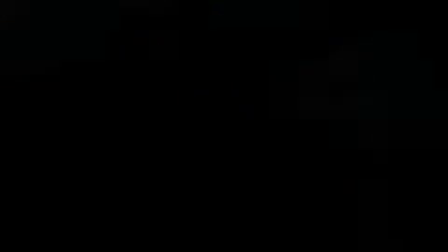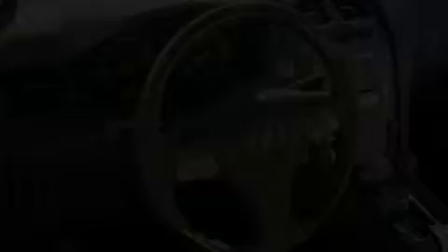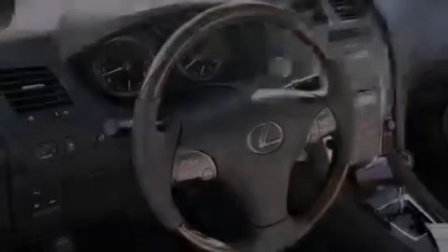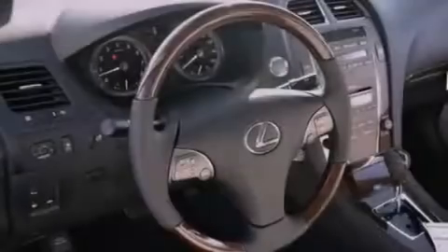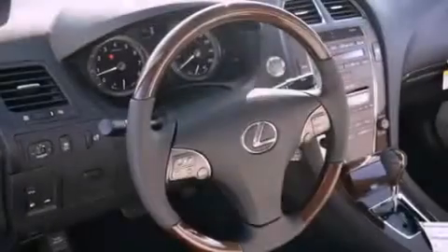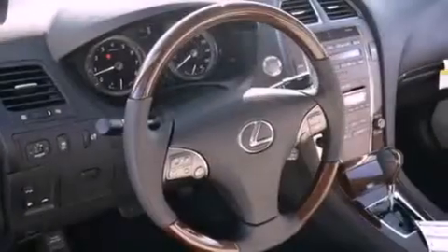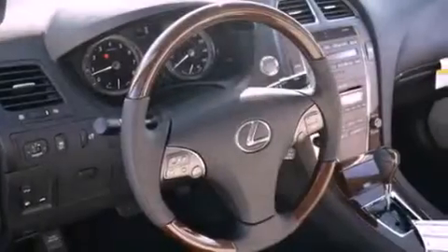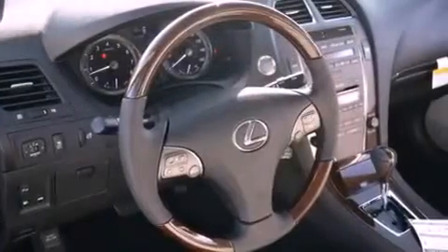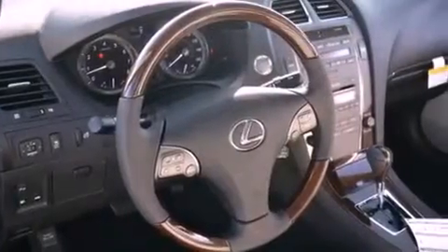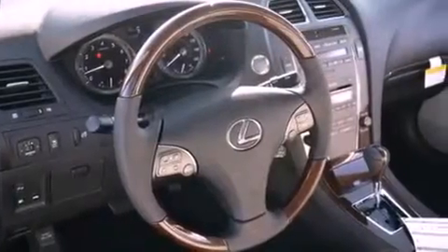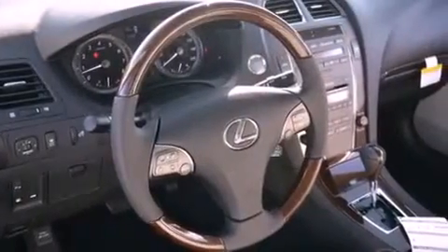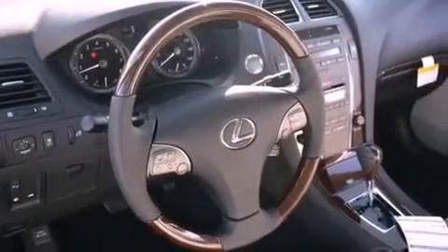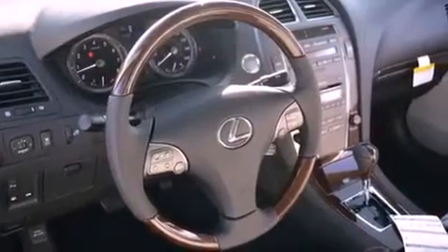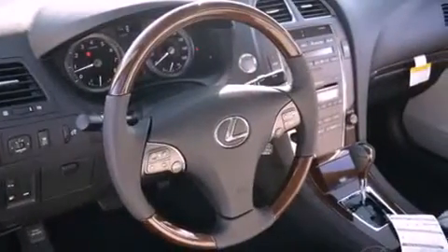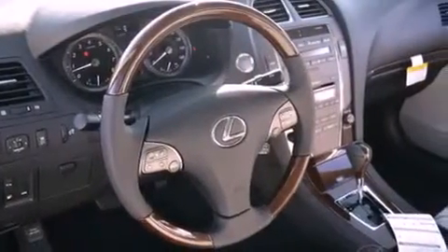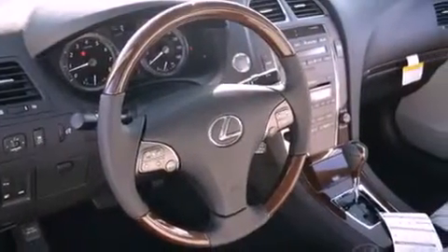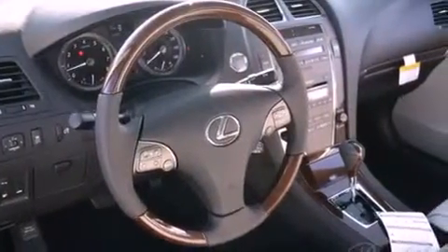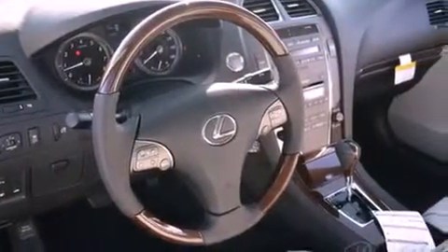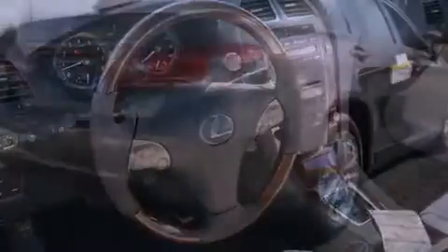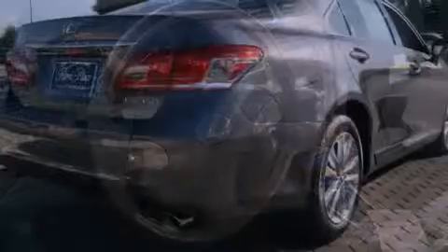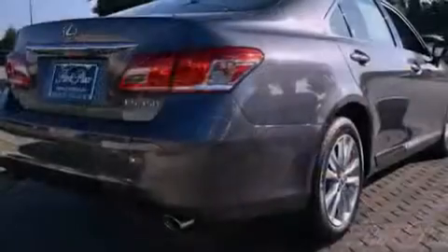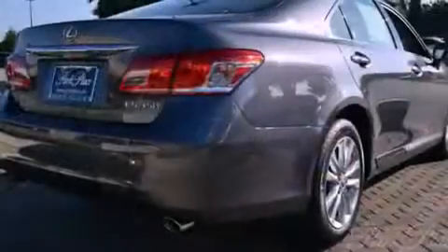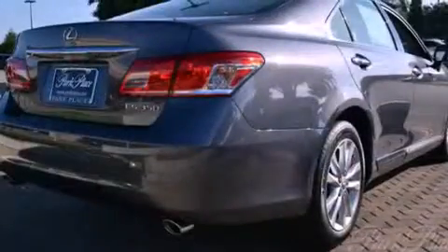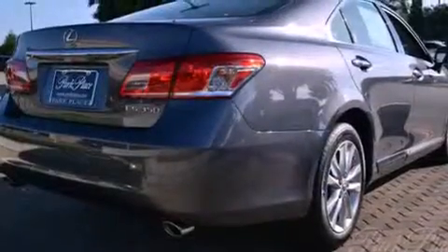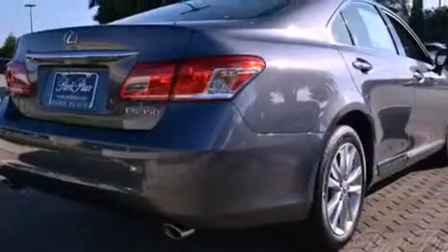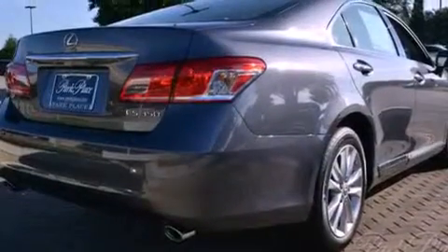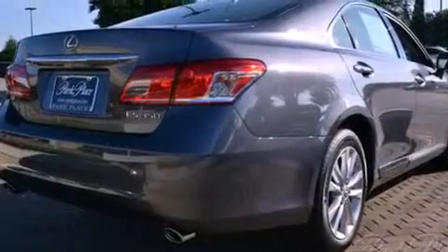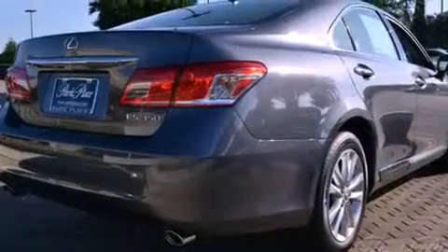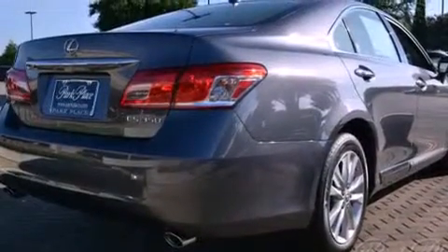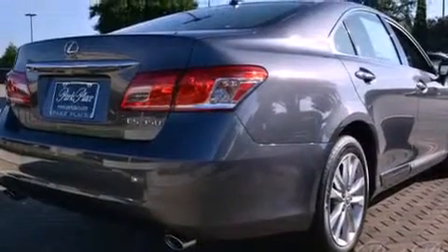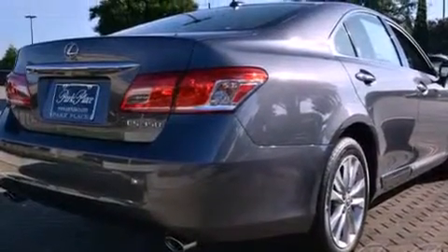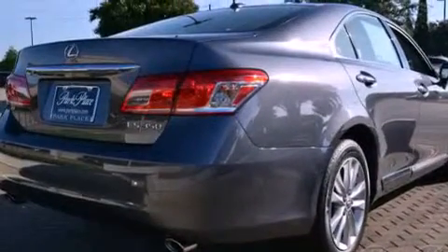Body side molding, rear impact crumple zones, air conditioning with automatic climate control, and alloy wheels.